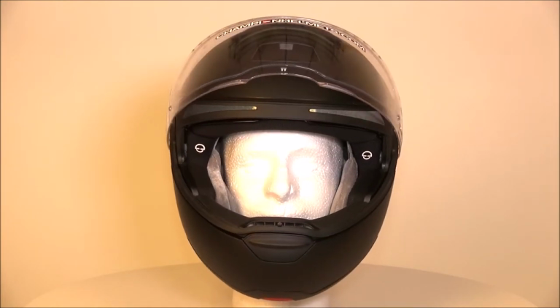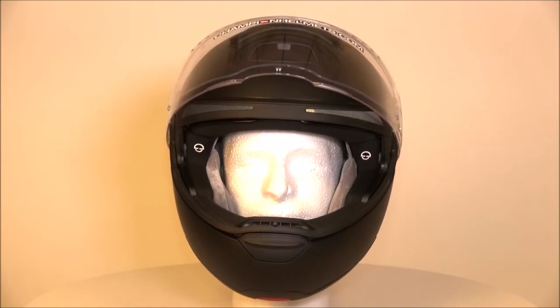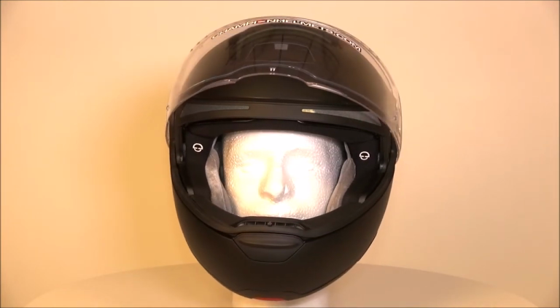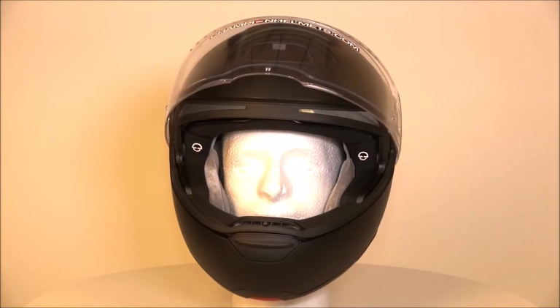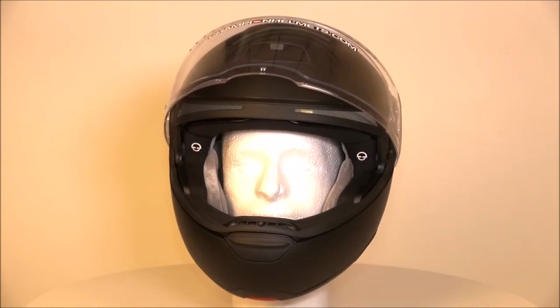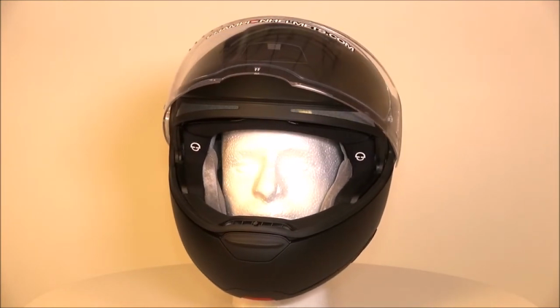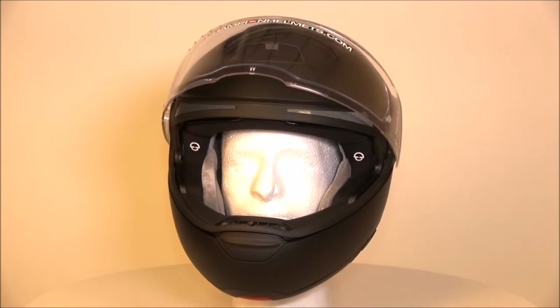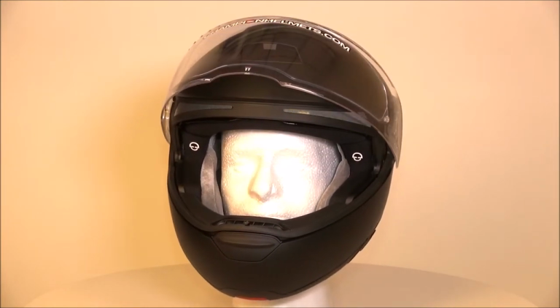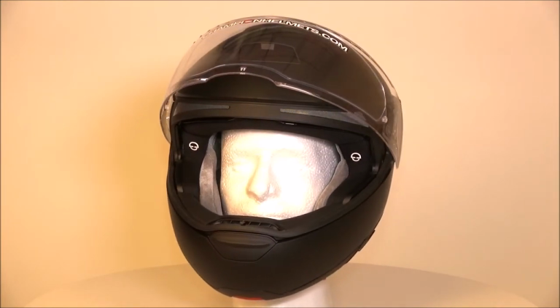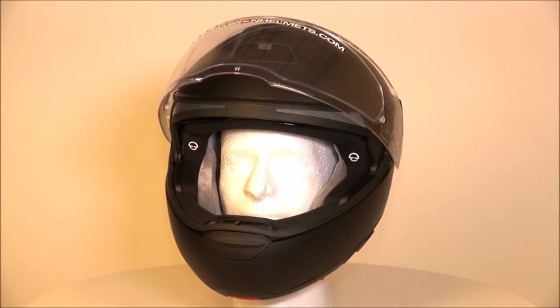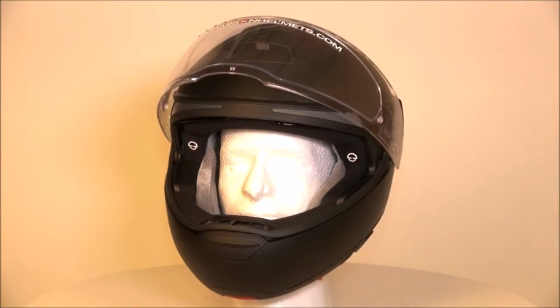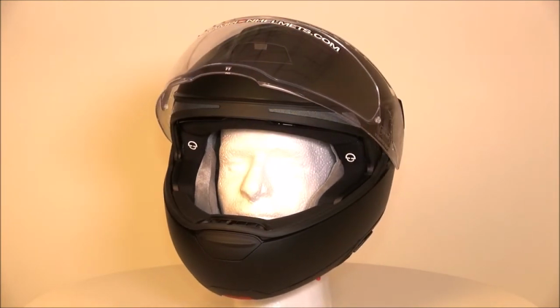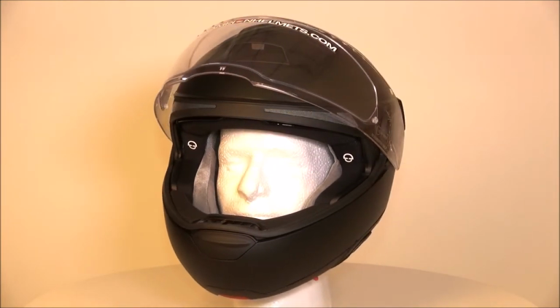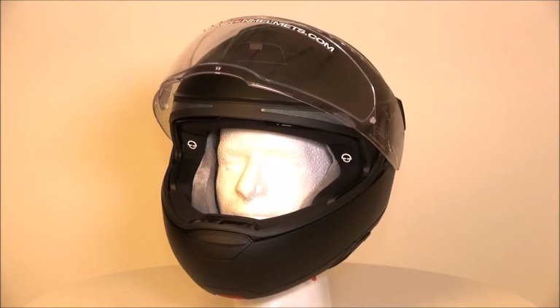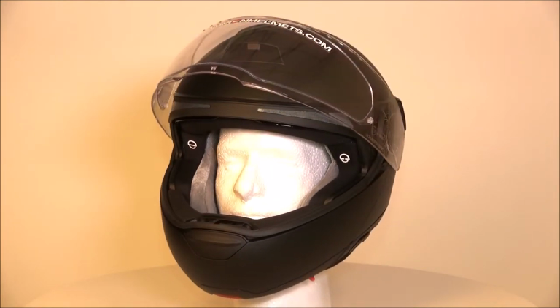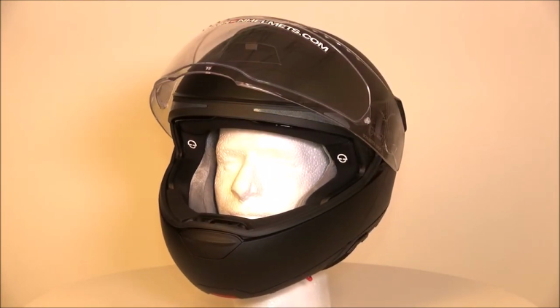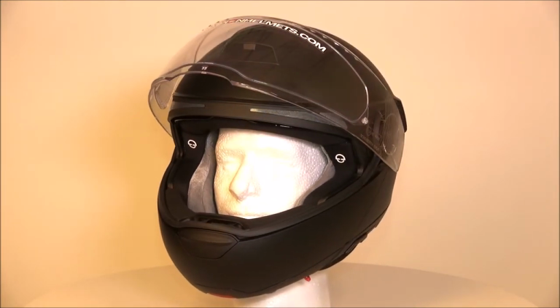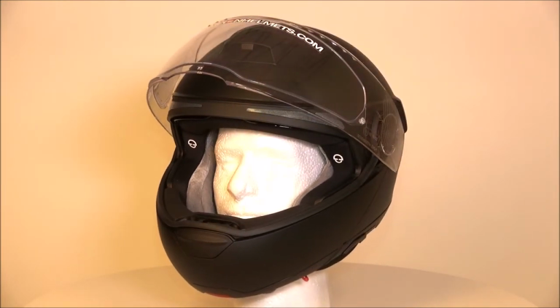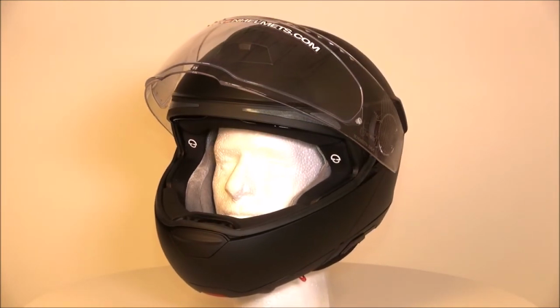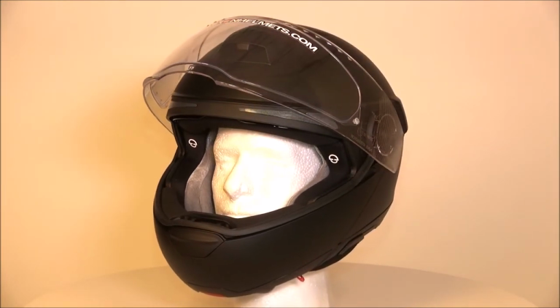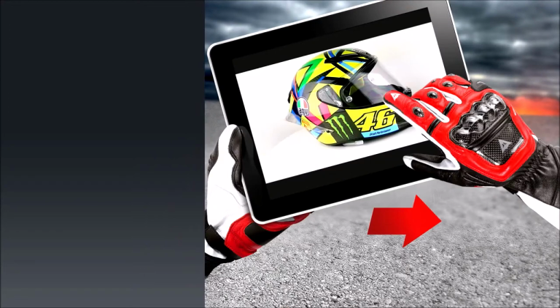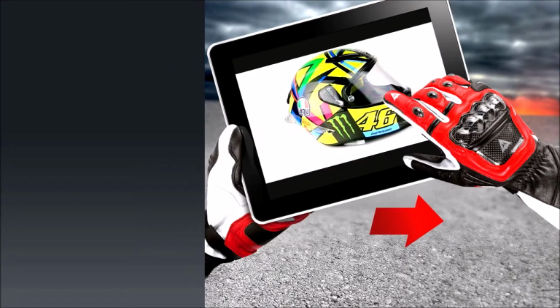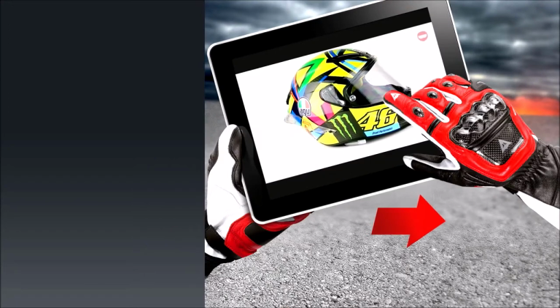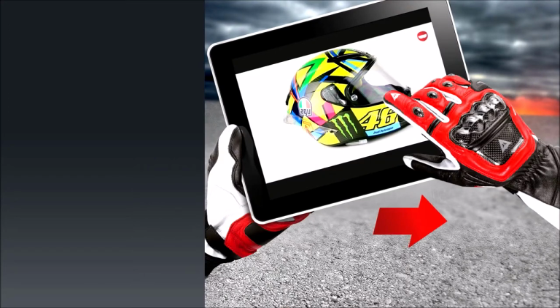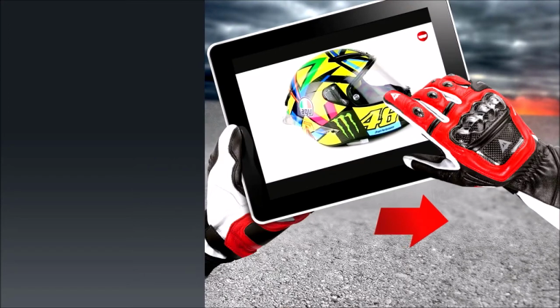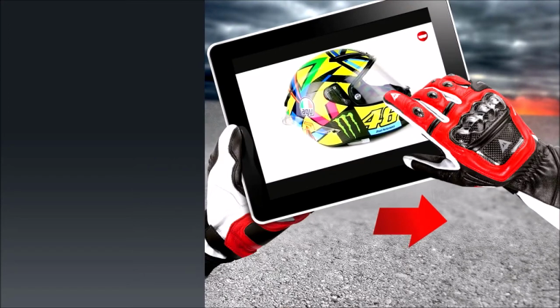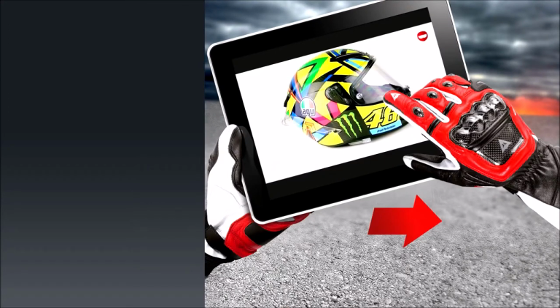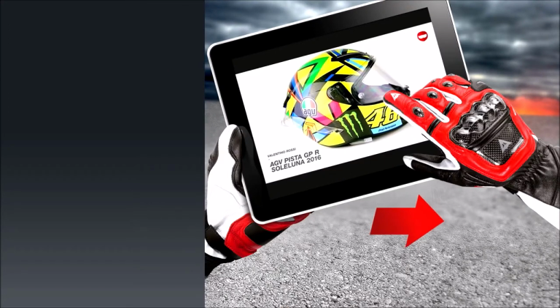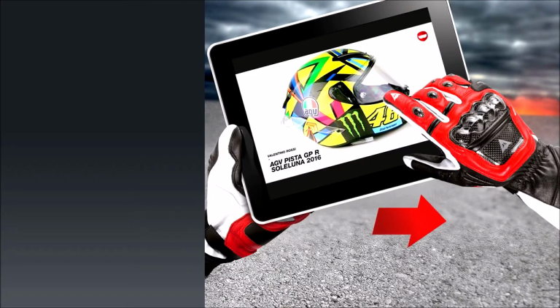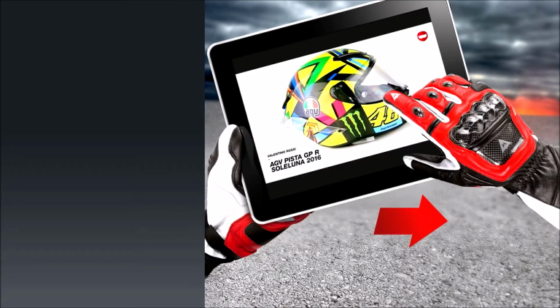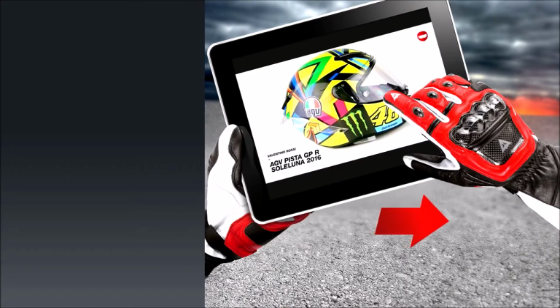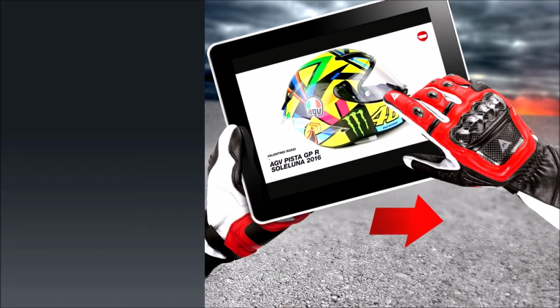Don't forget that at ChampionHelmets.com you can order the Schuberth C4 Pro for the lowest price and with free shipping.